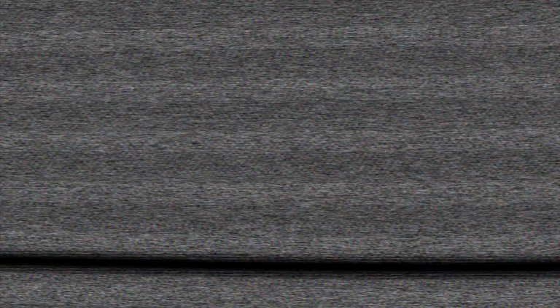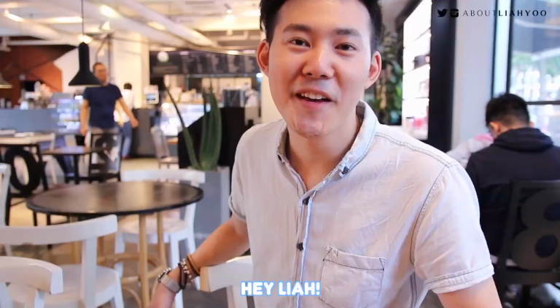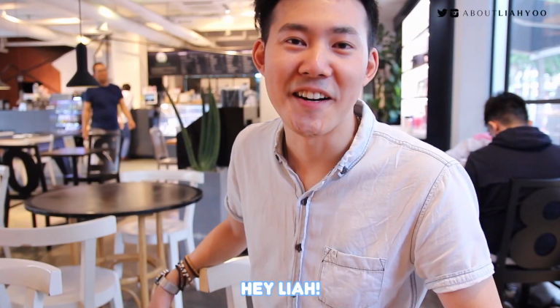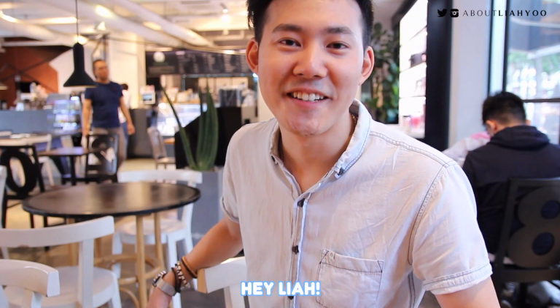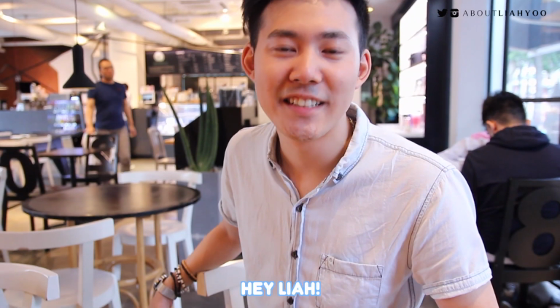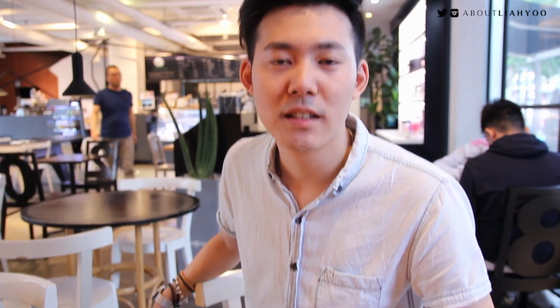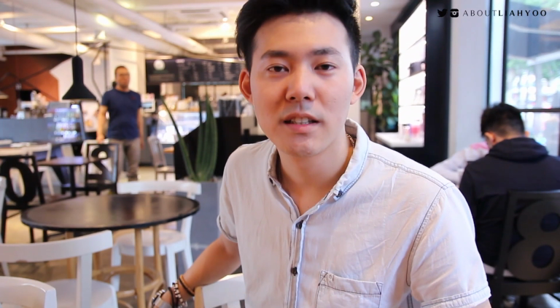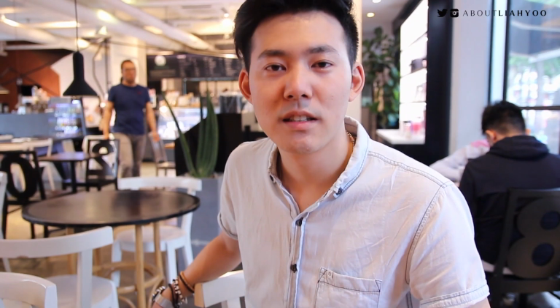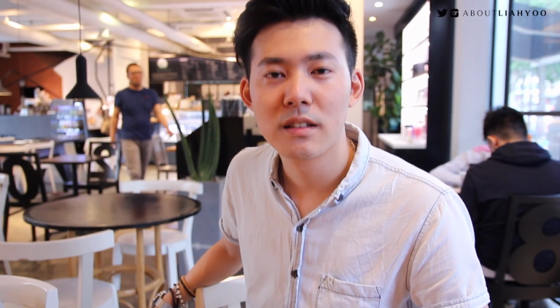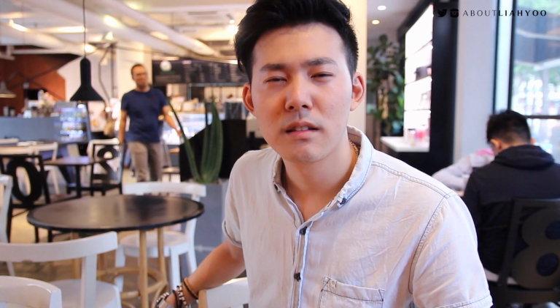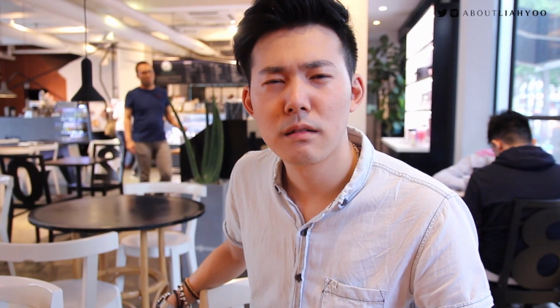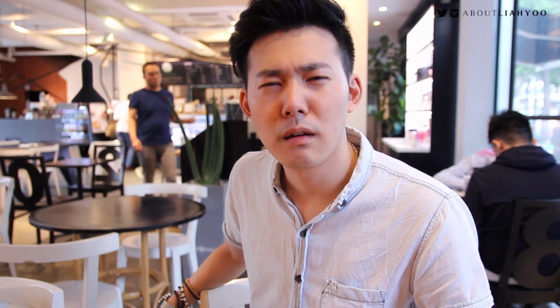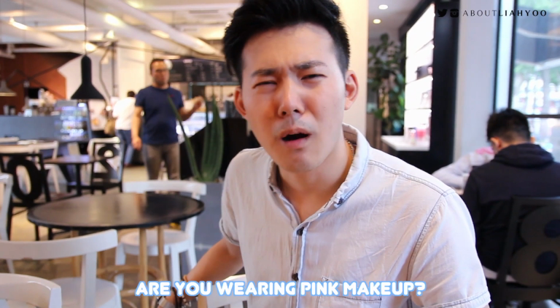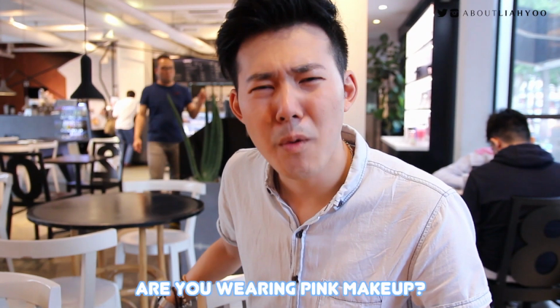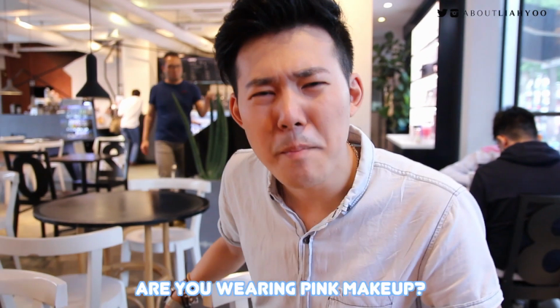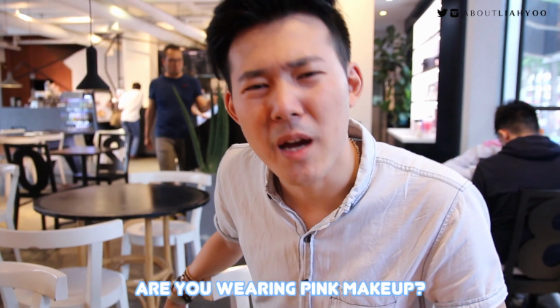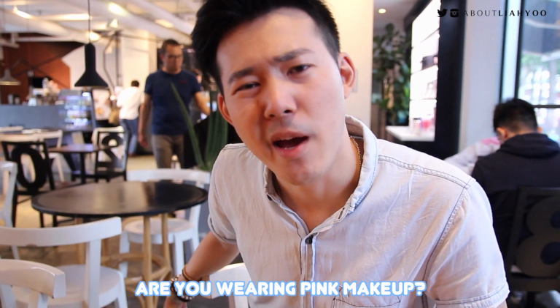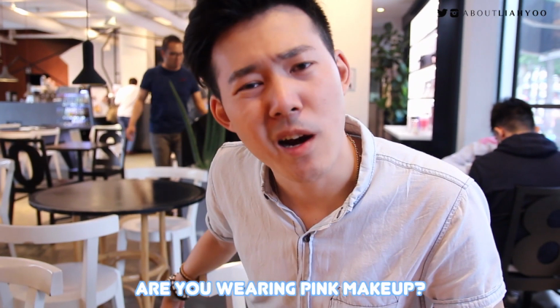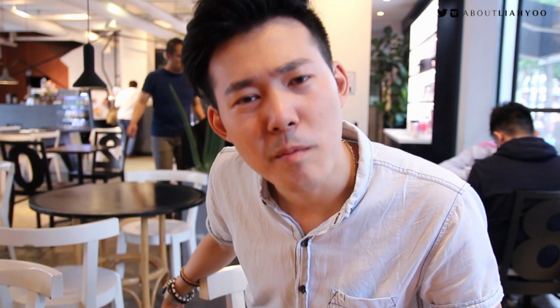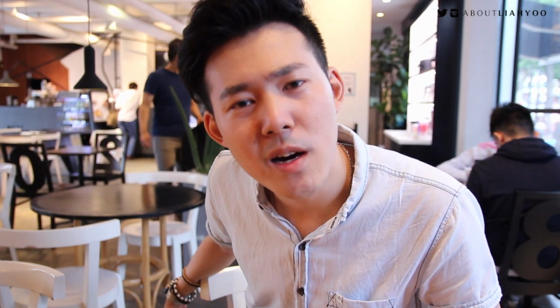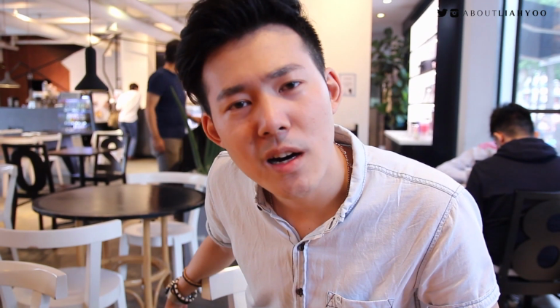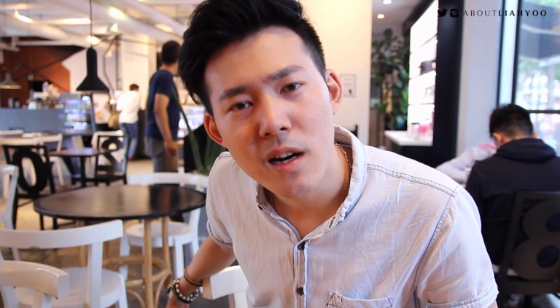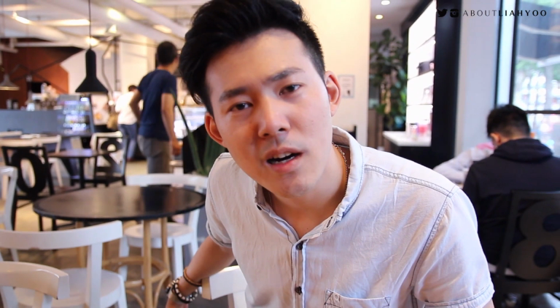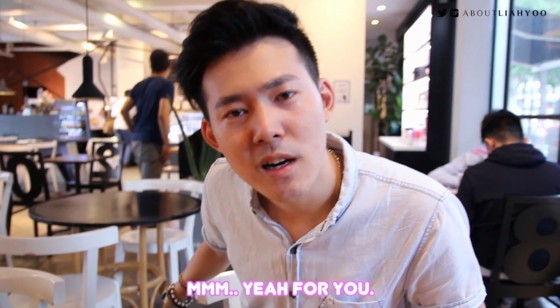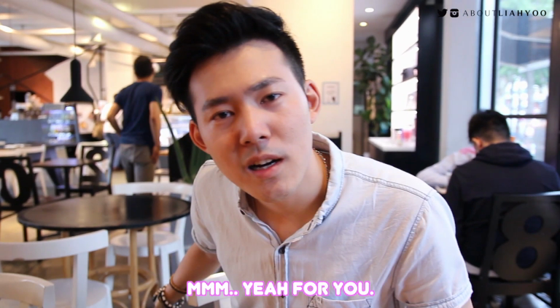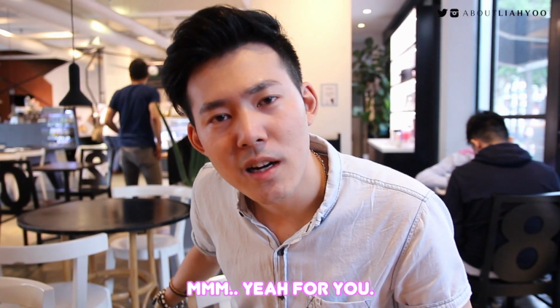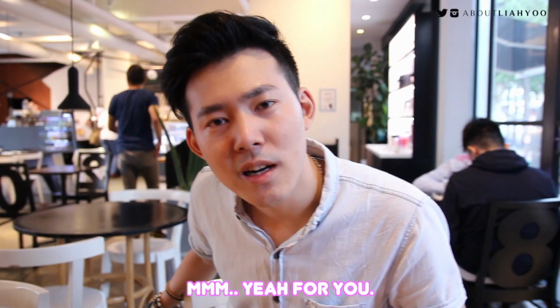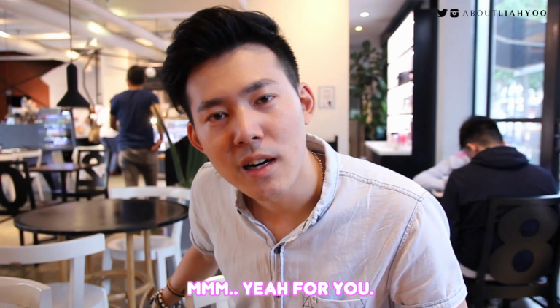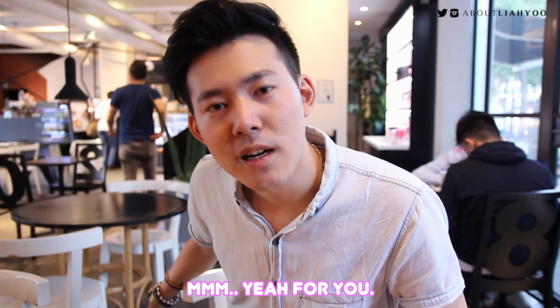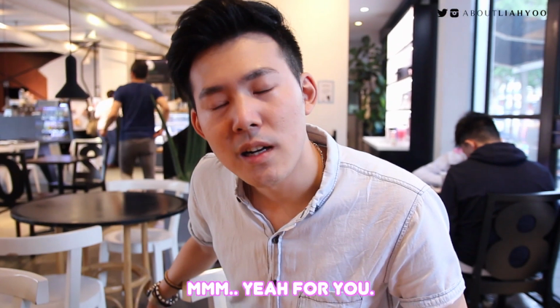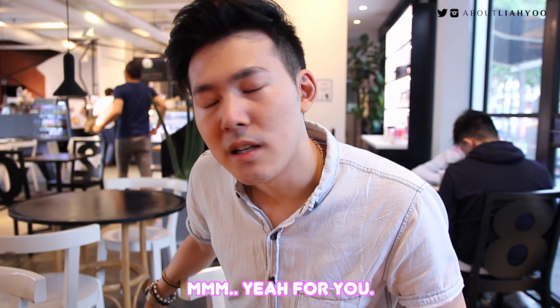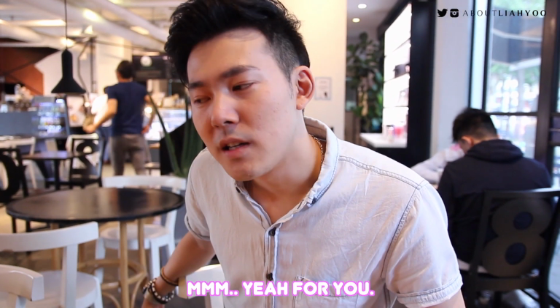Hey, Leah. Hey. Are you wearing pink makeup? Yeah, for you.